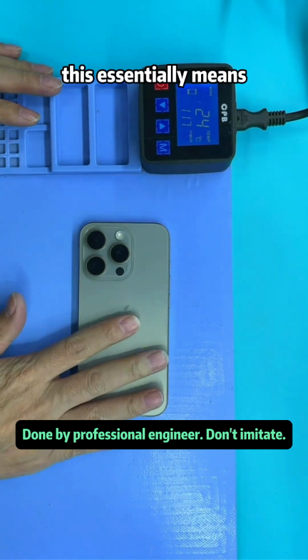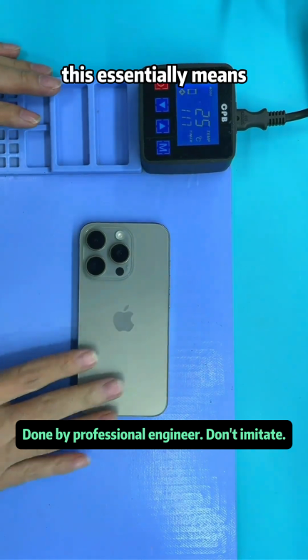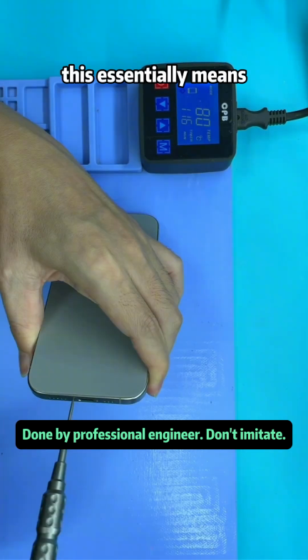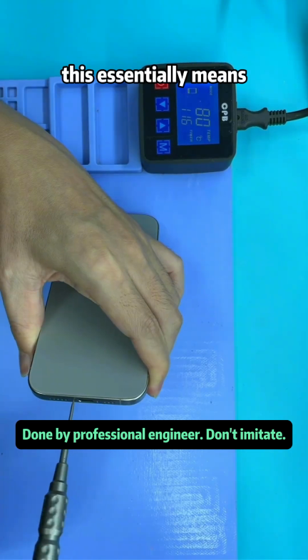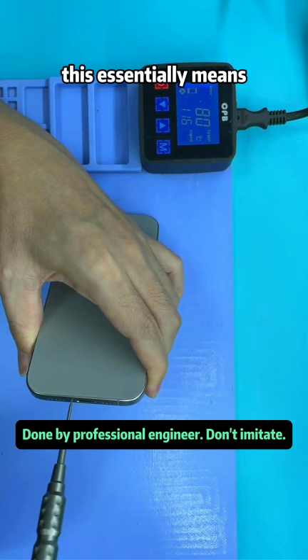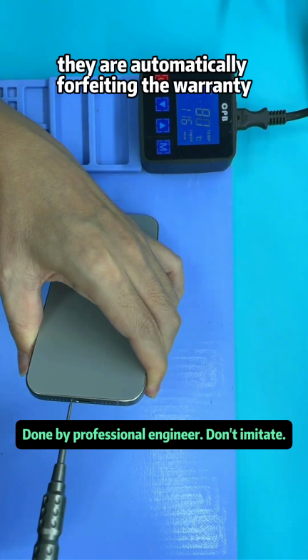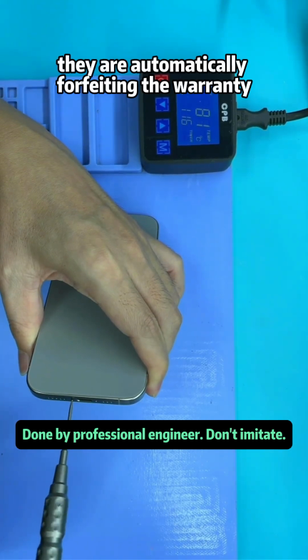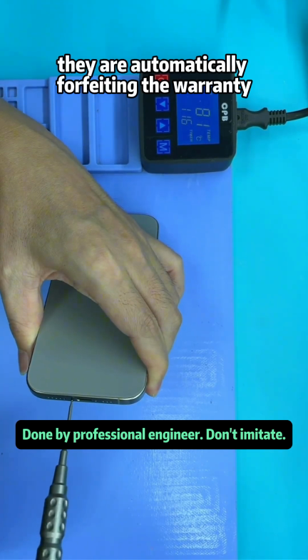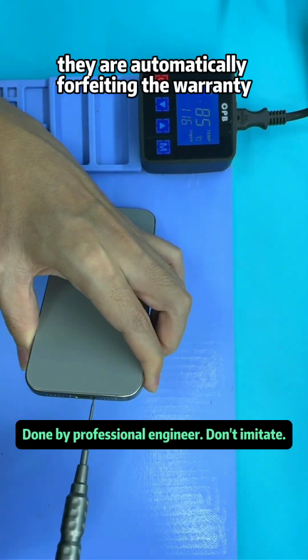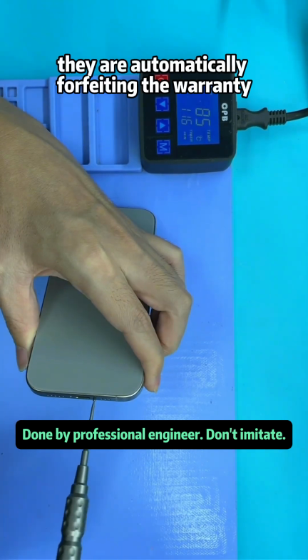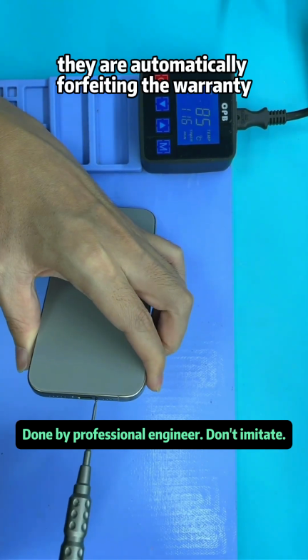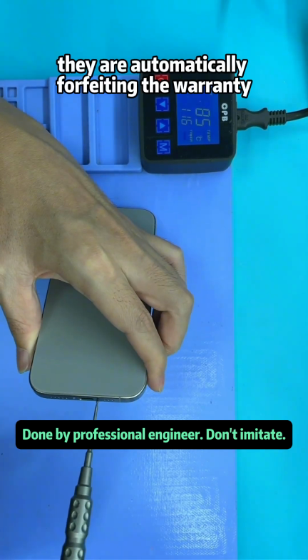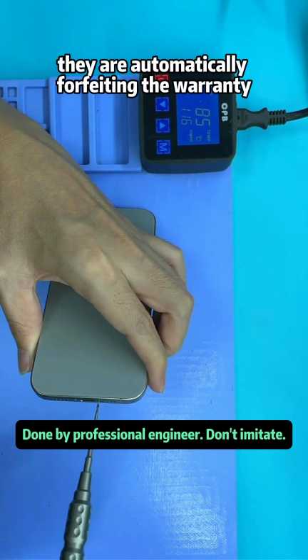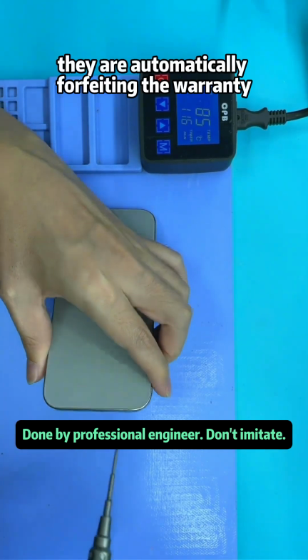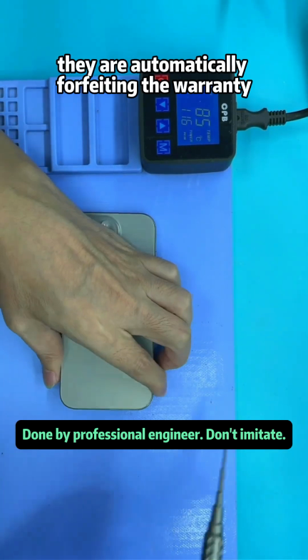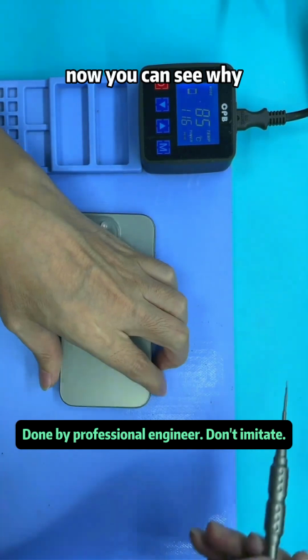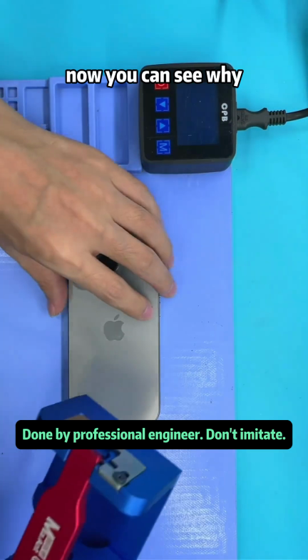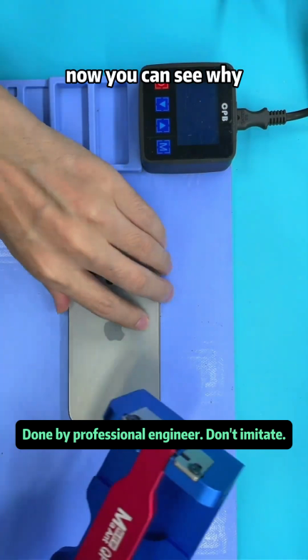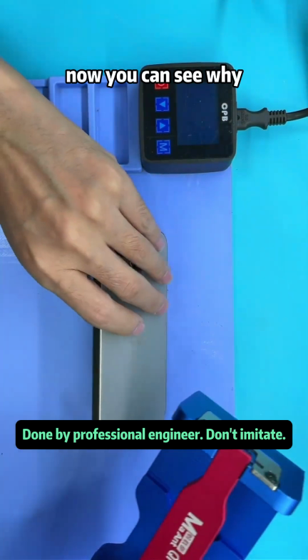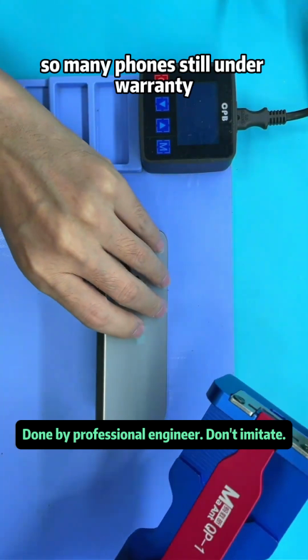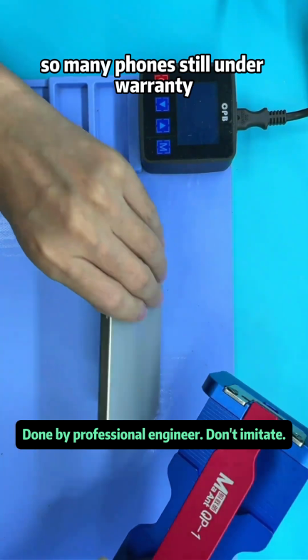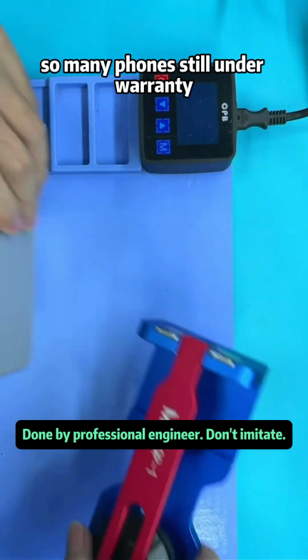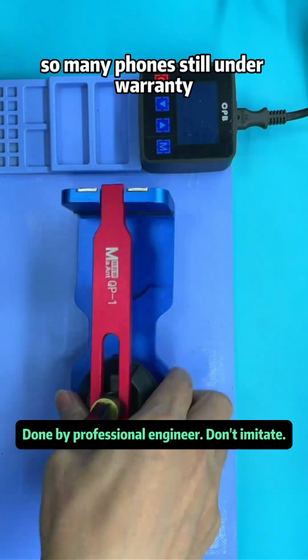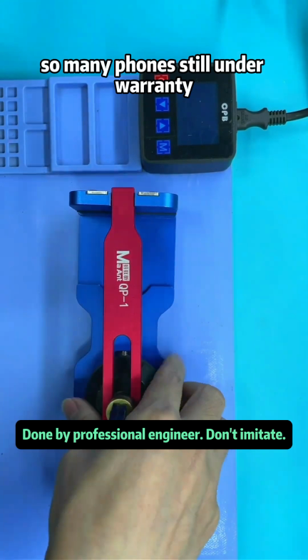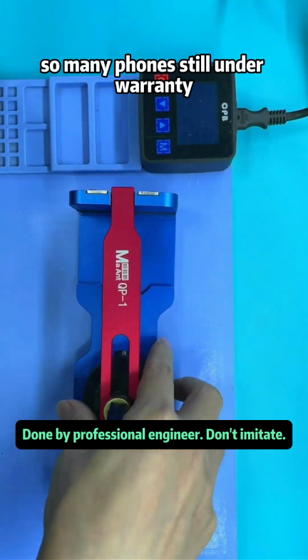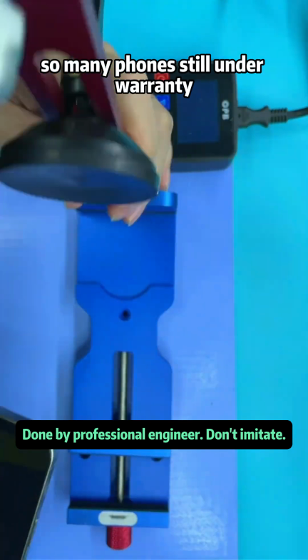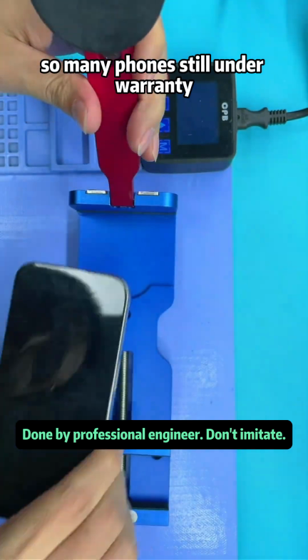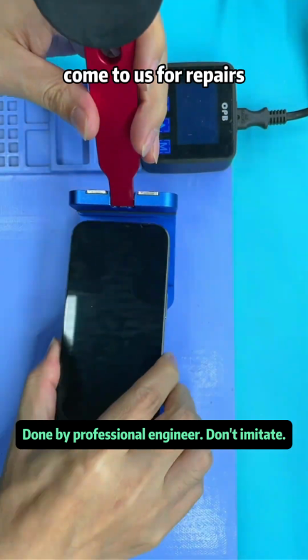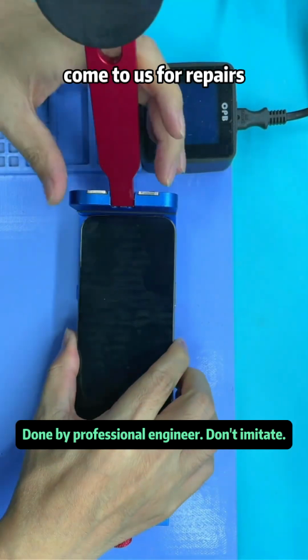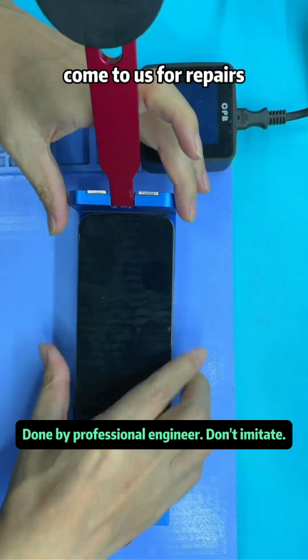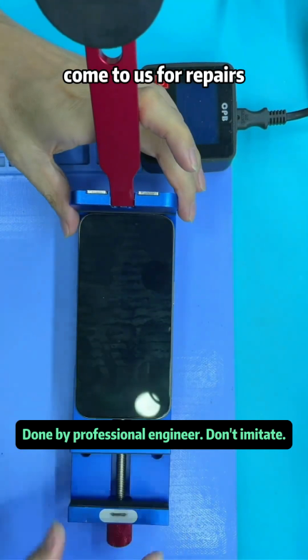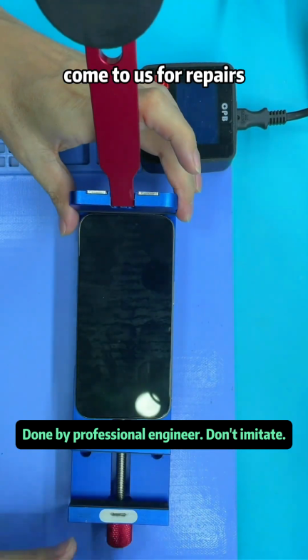This essentially means they are automatically forfeiting the warranty. Now you can see why so many phones still under warranty come to us for repairs.